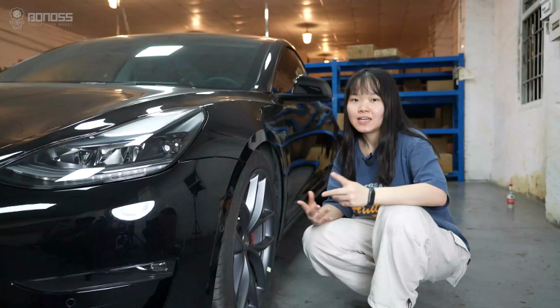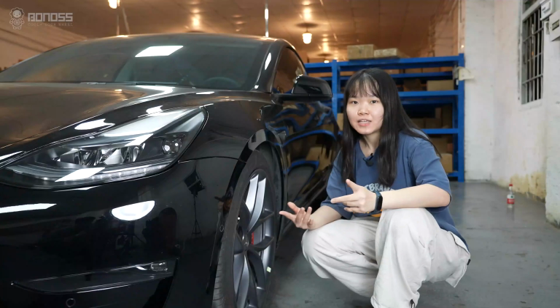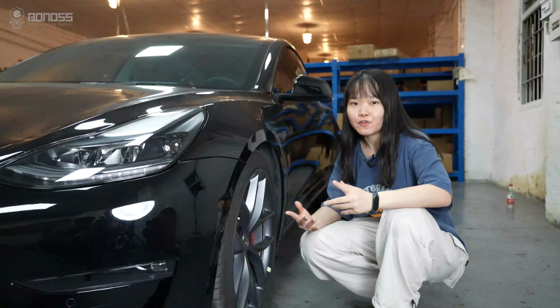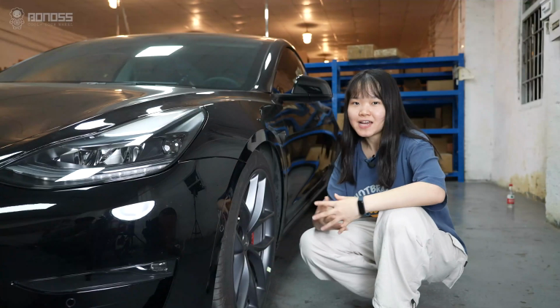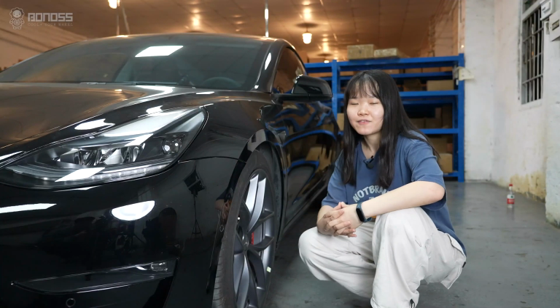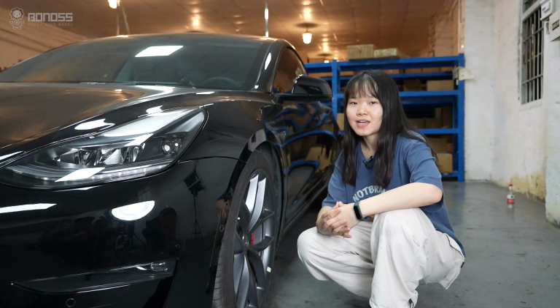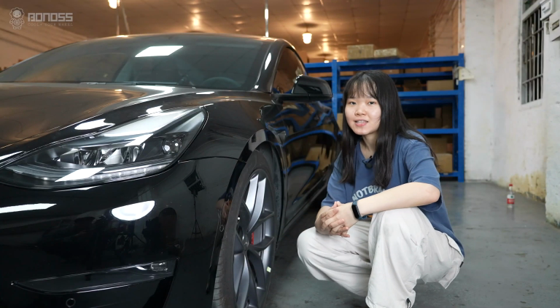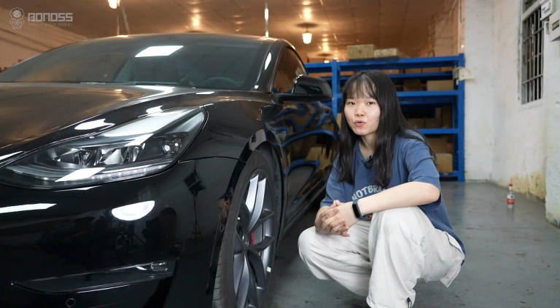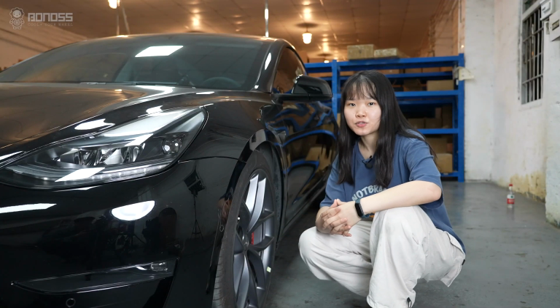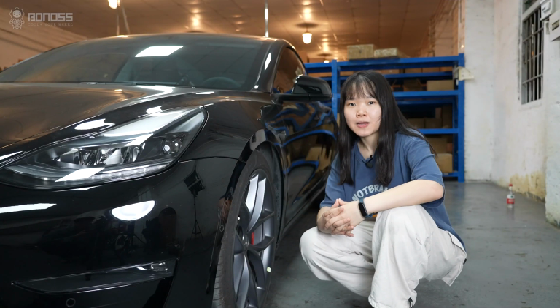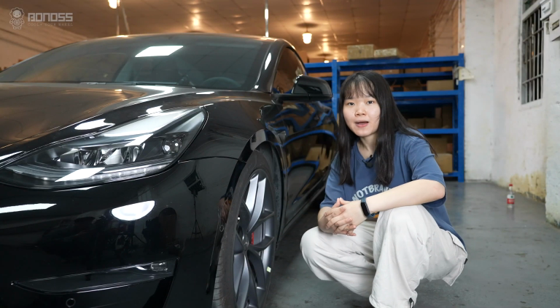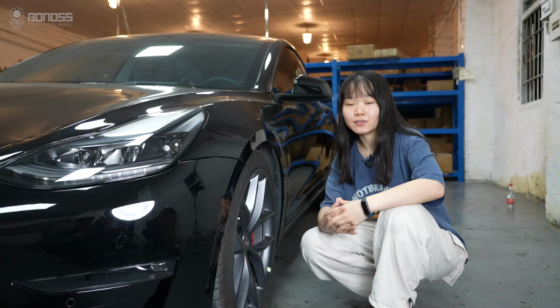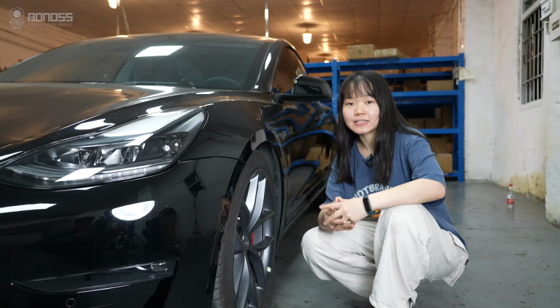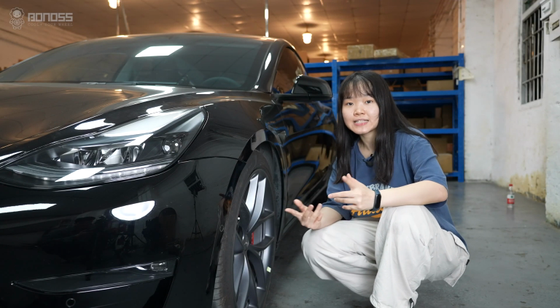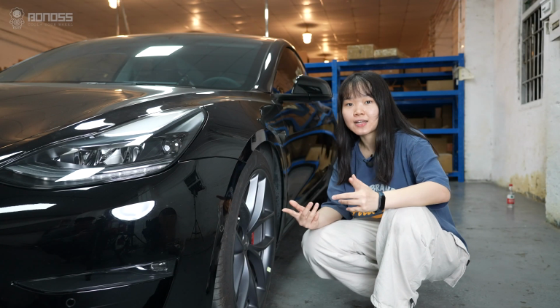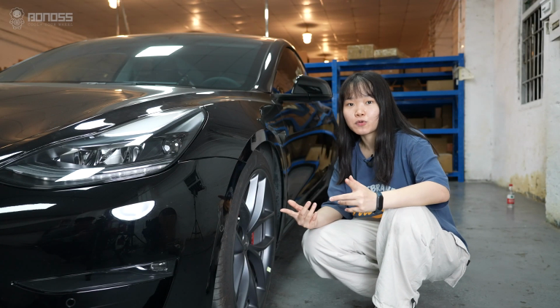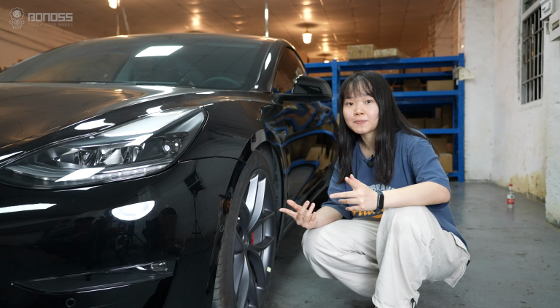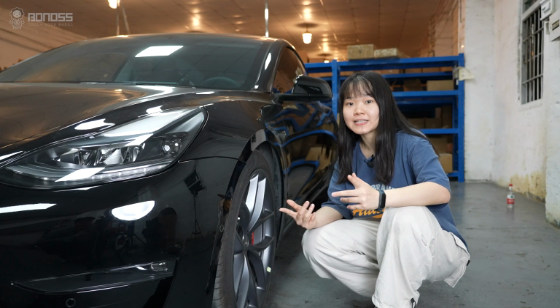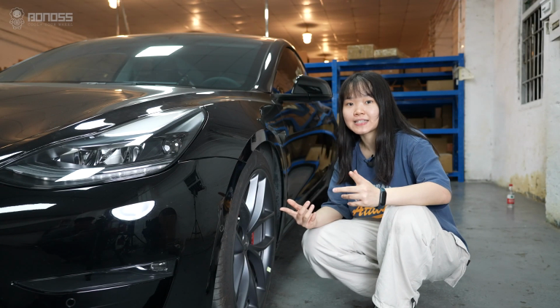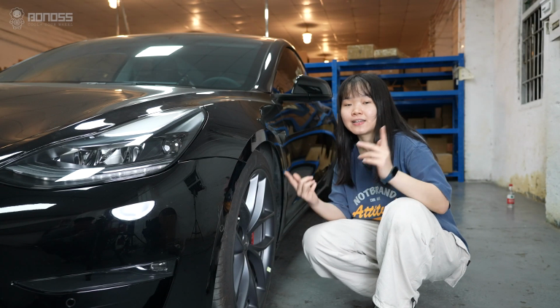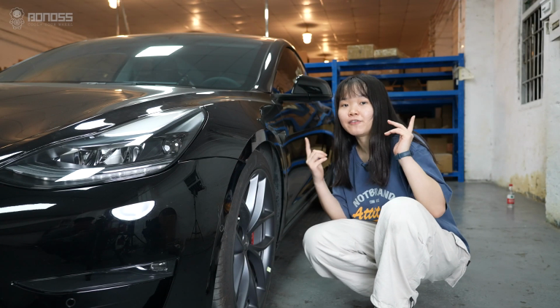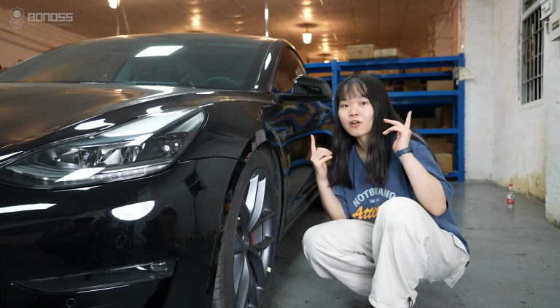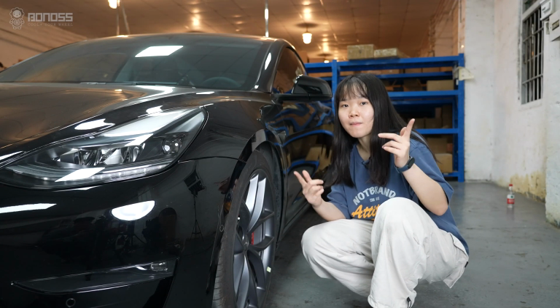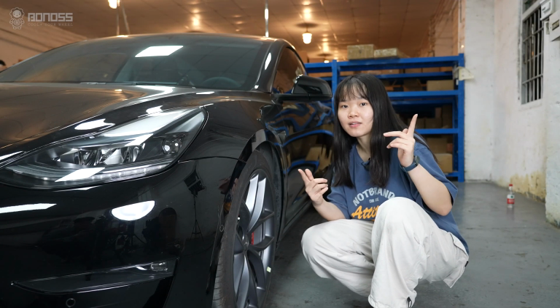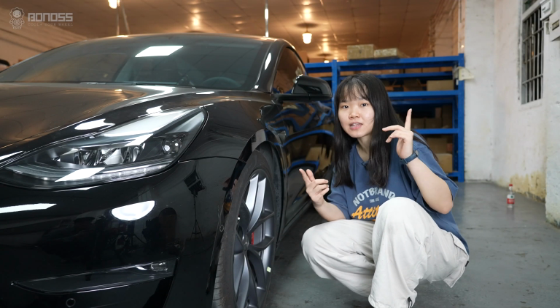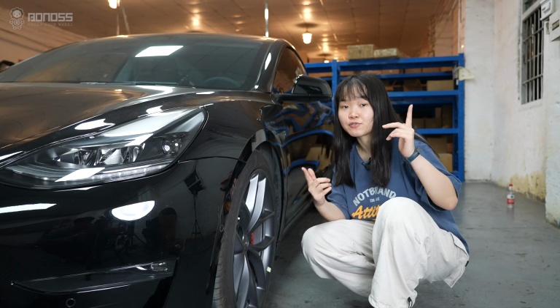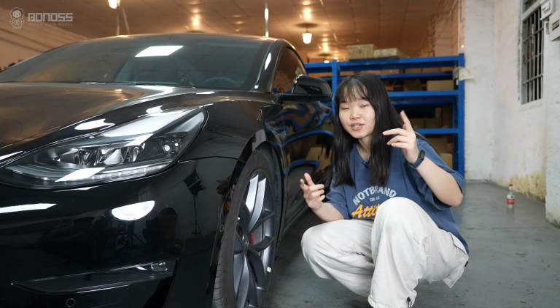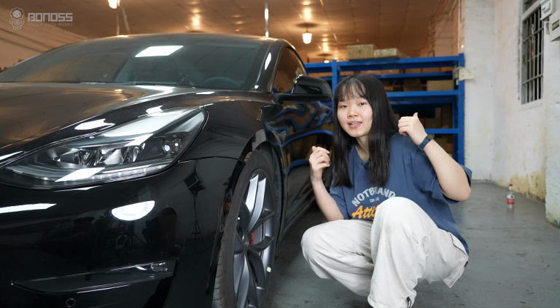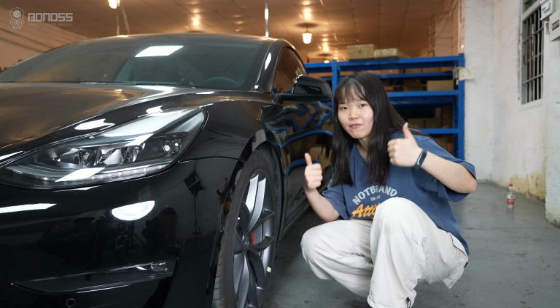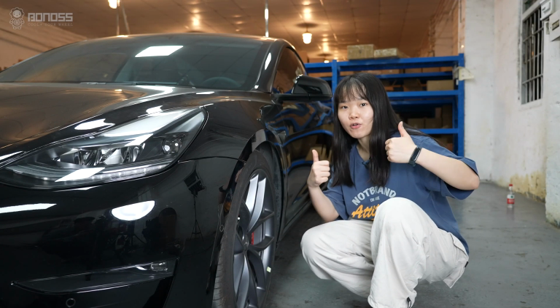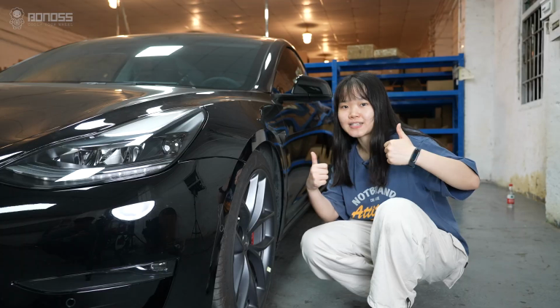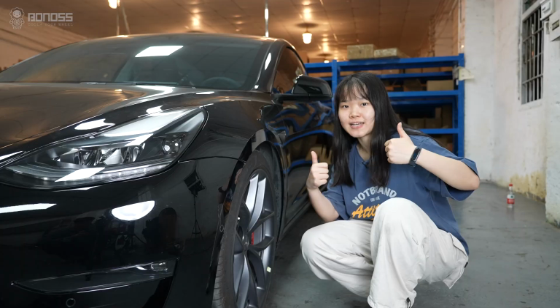If you have any questions about the Tesla wheel spacers, leave your comment below. Thanks for watching and have a great day.